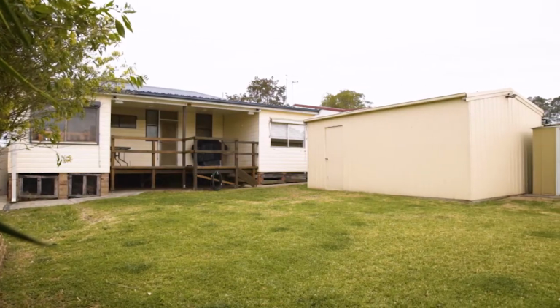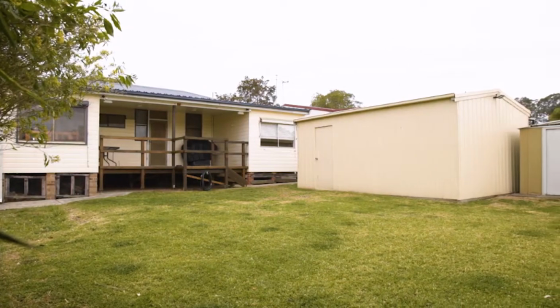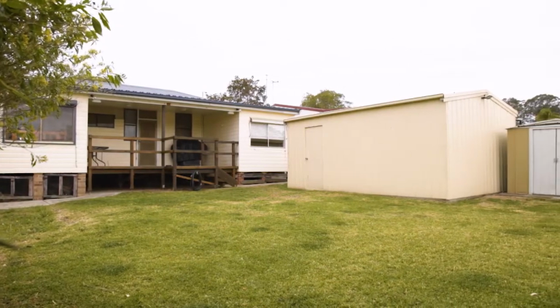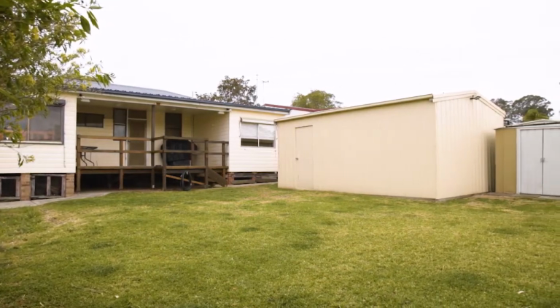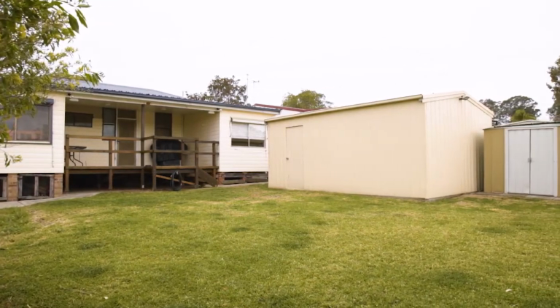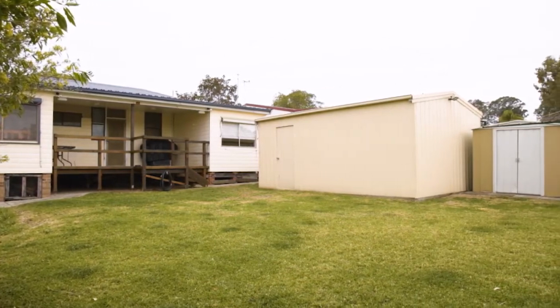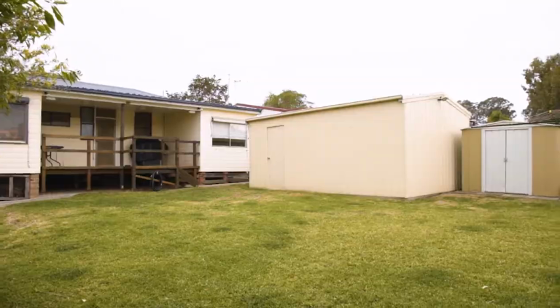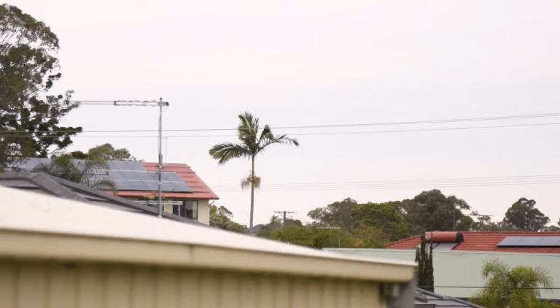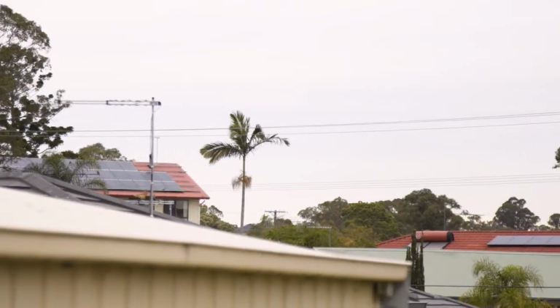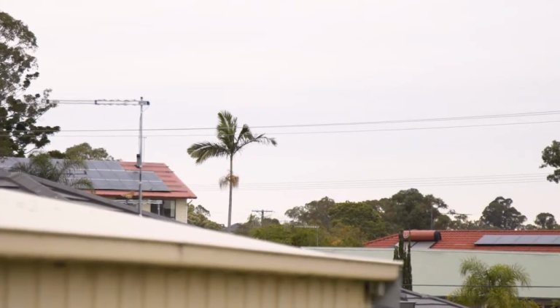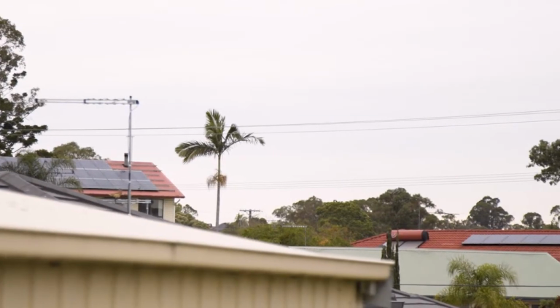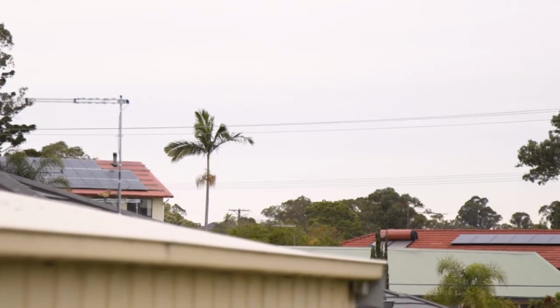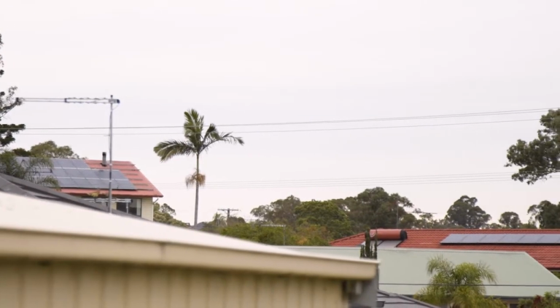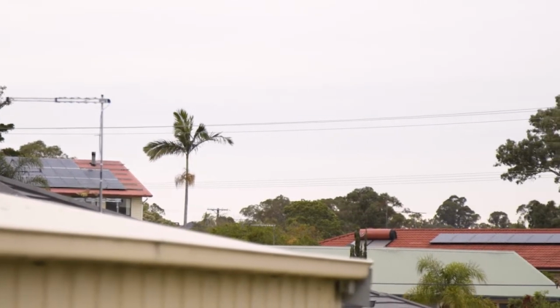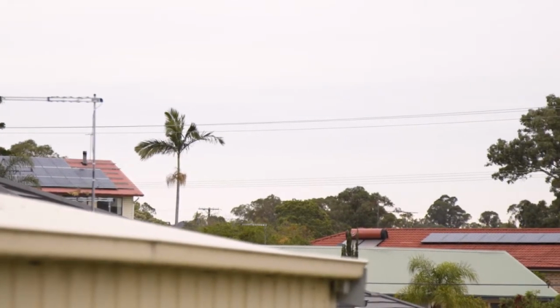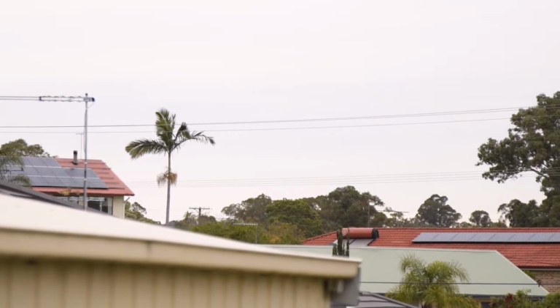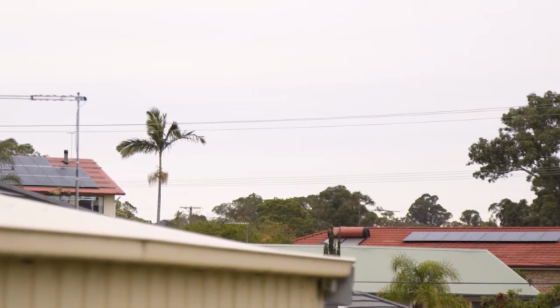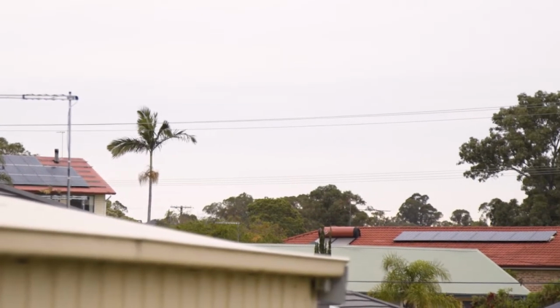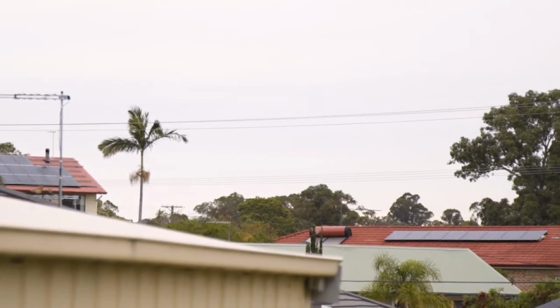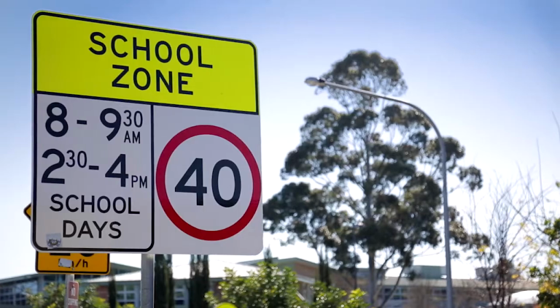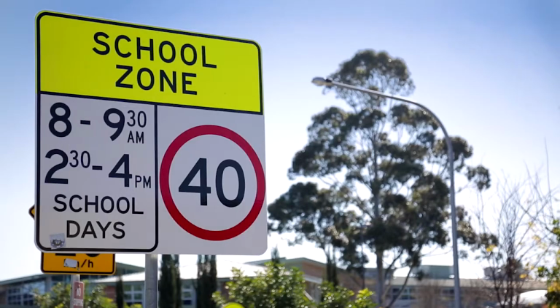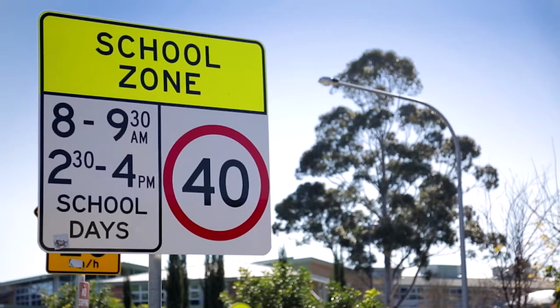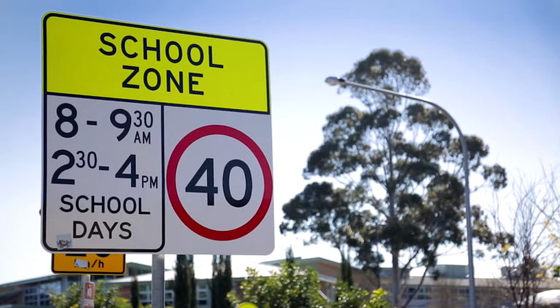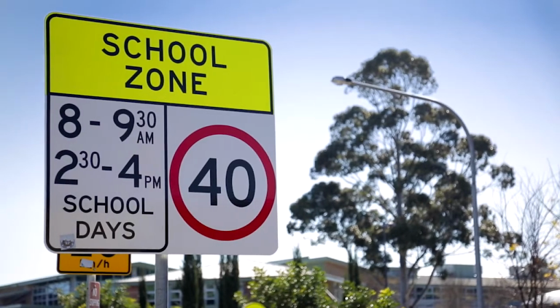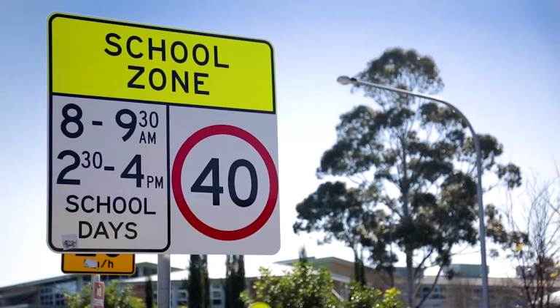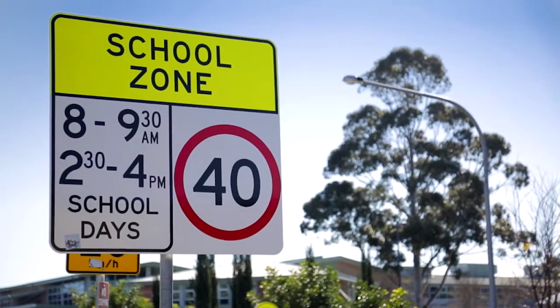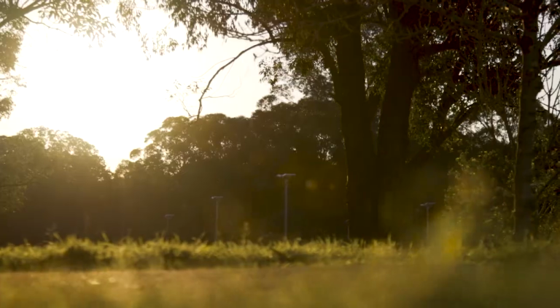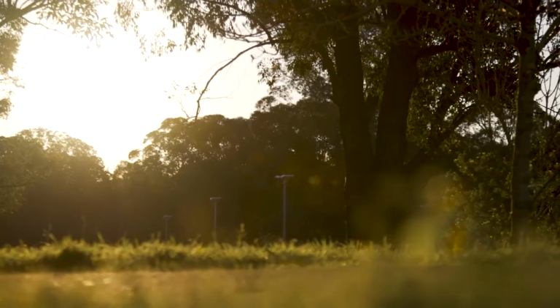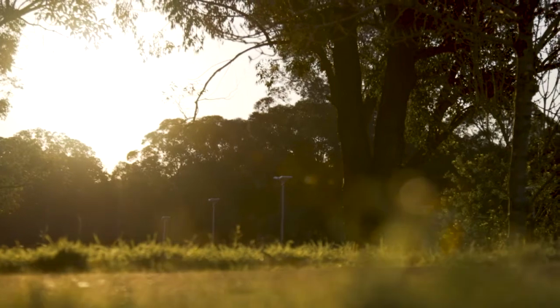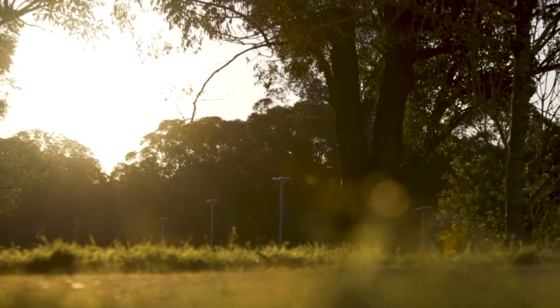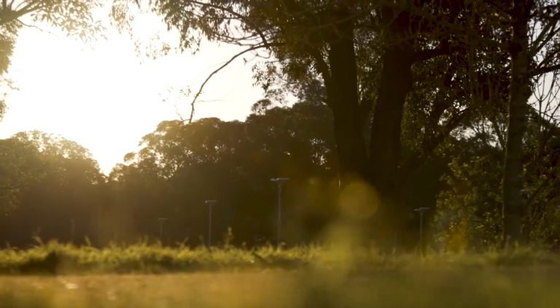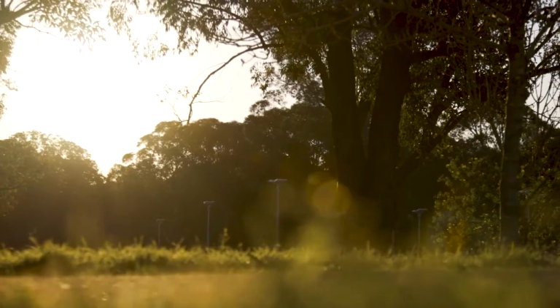Danny Road offers easy access to great shopping, schools and parks — they're all right on your doorstep.